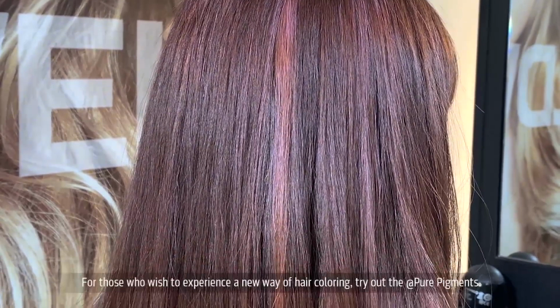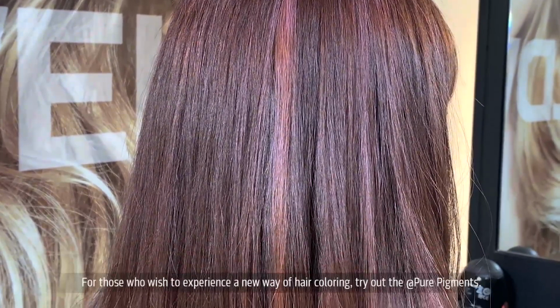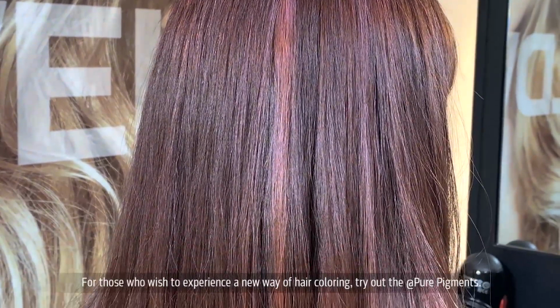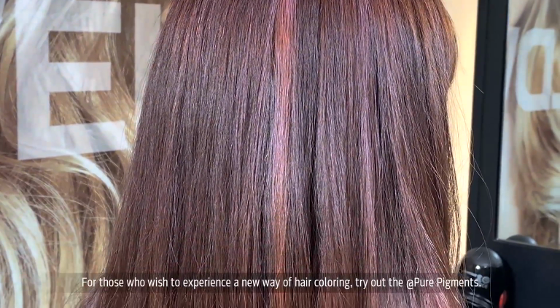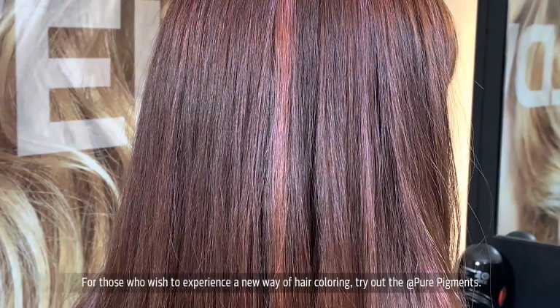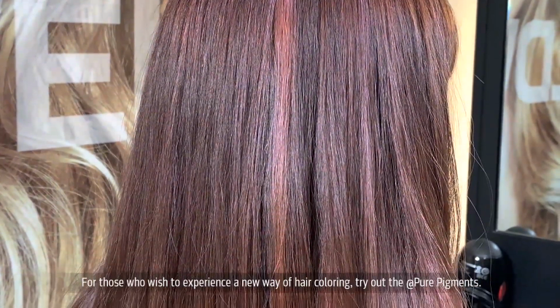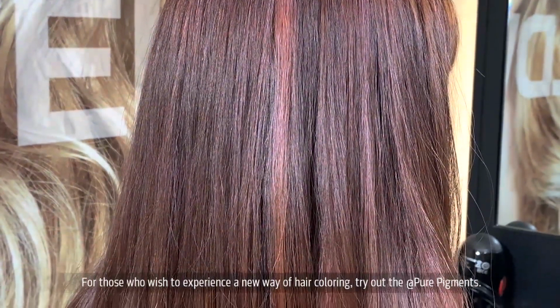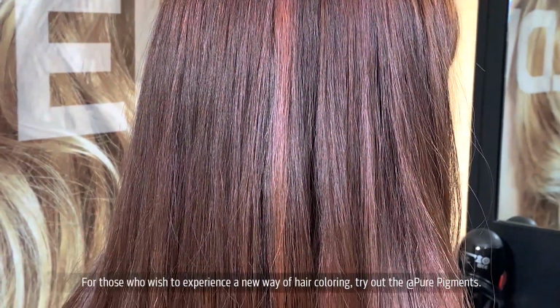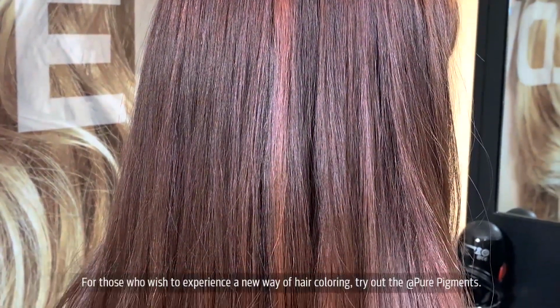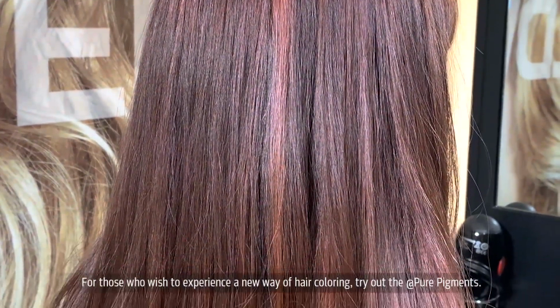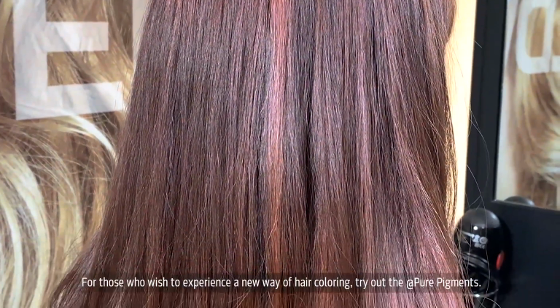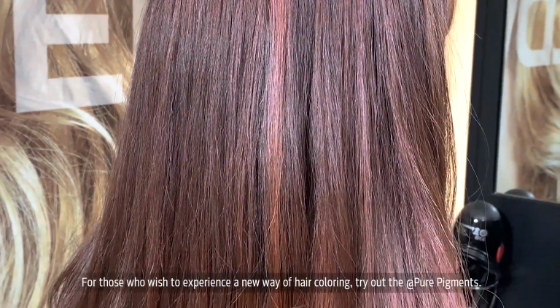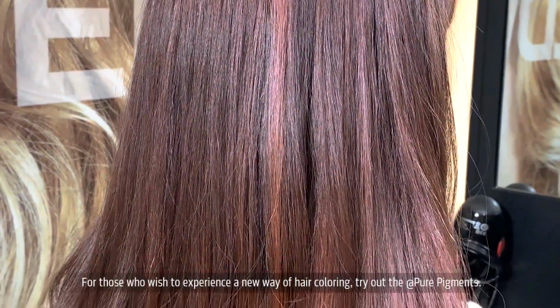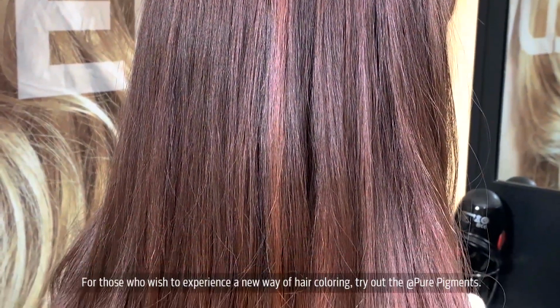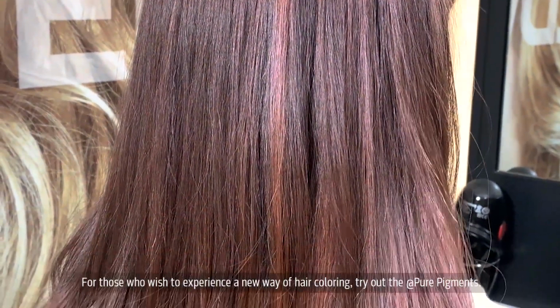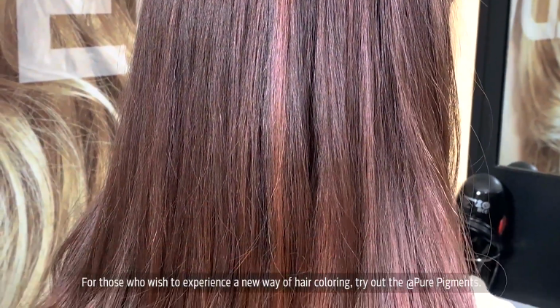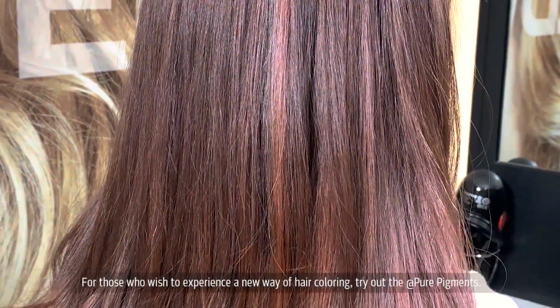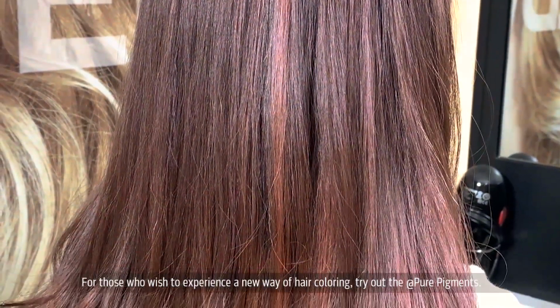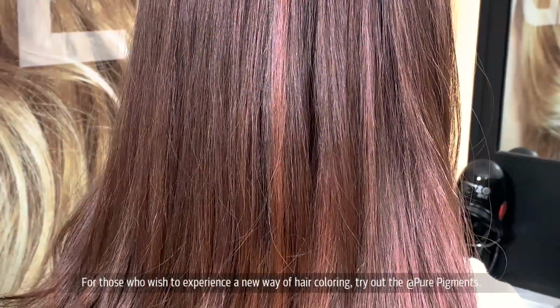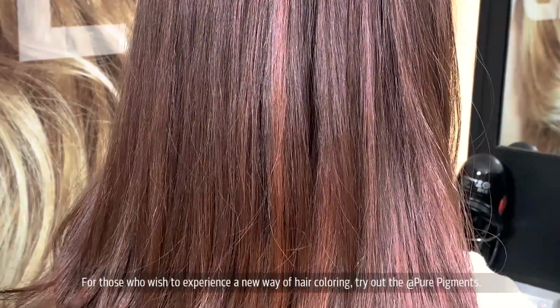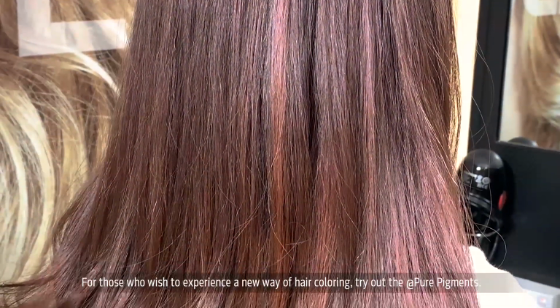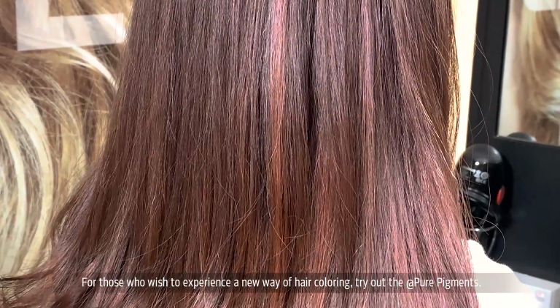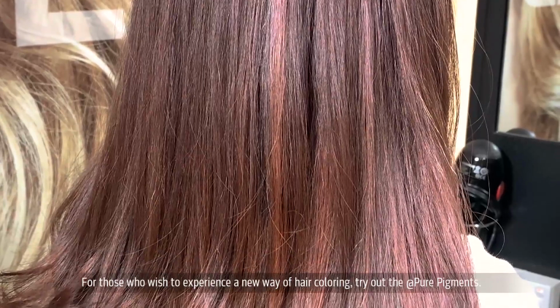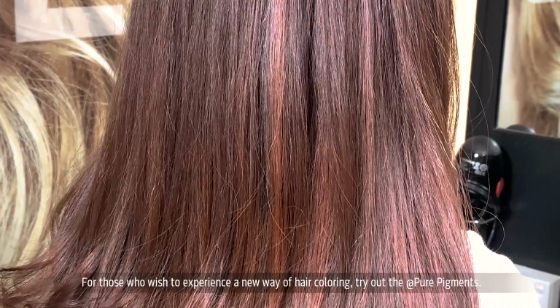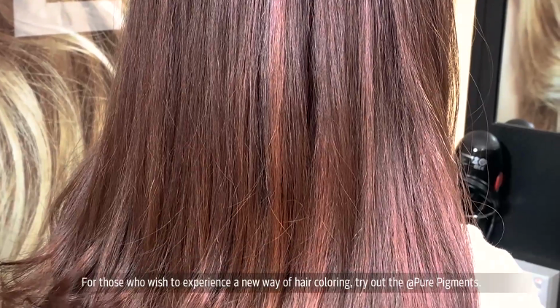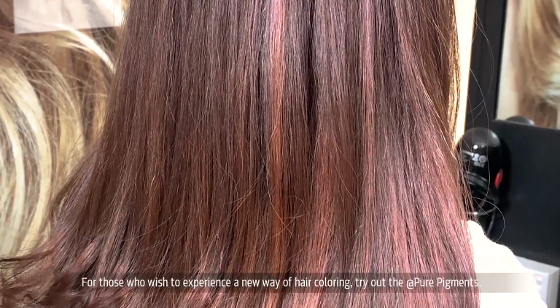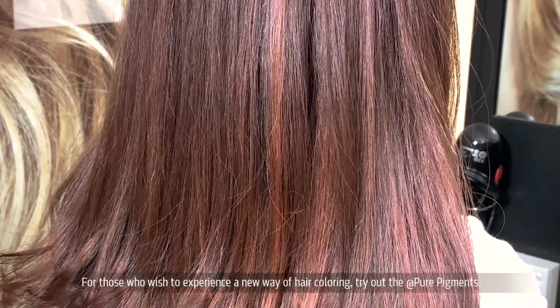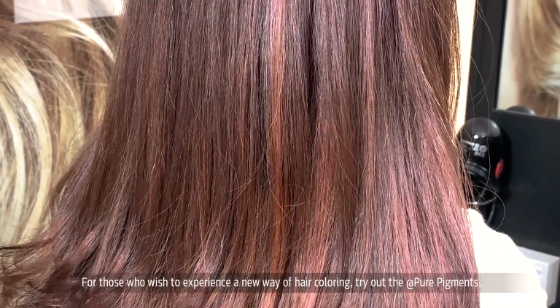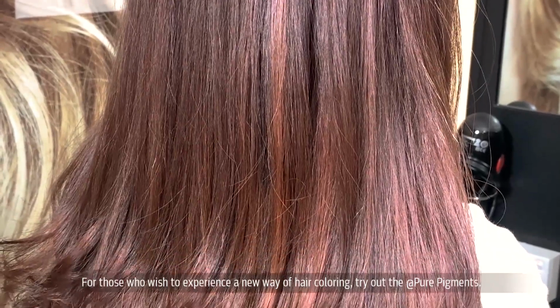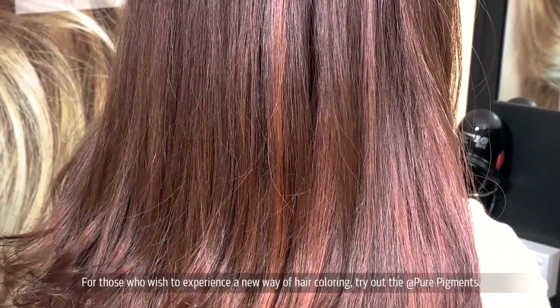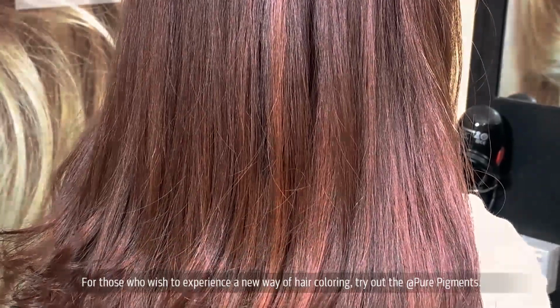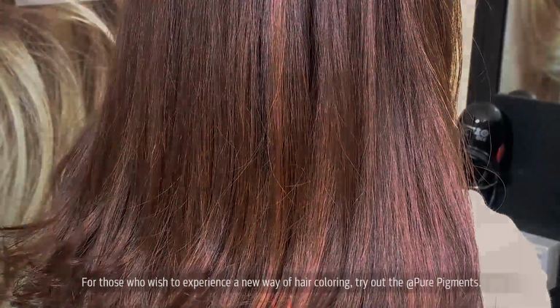For those who like to experience a new way of how your hair color looks, must try this new Pure Pigment.